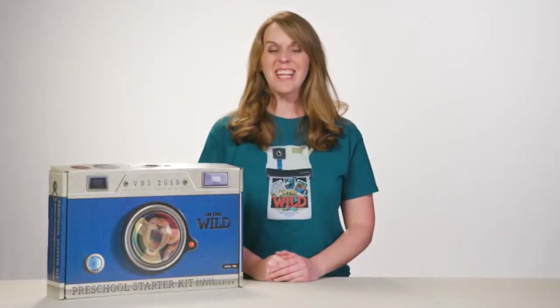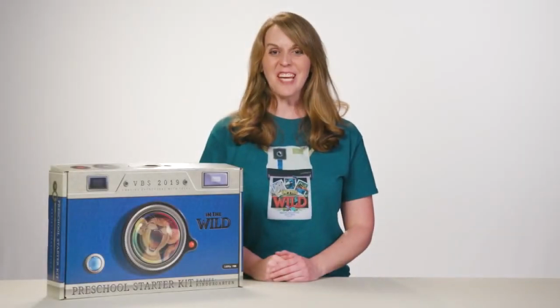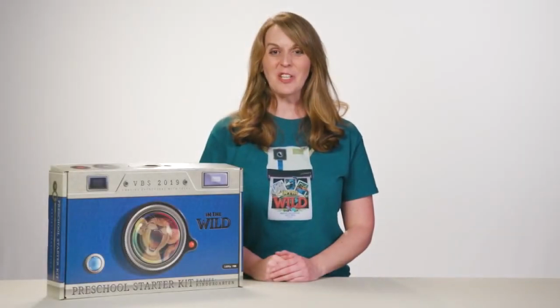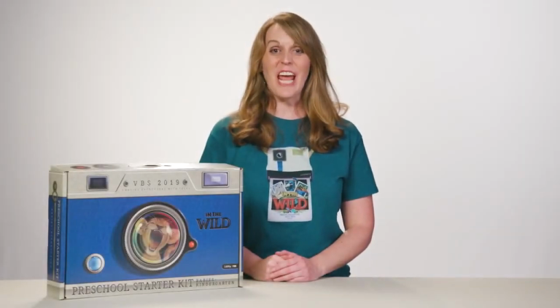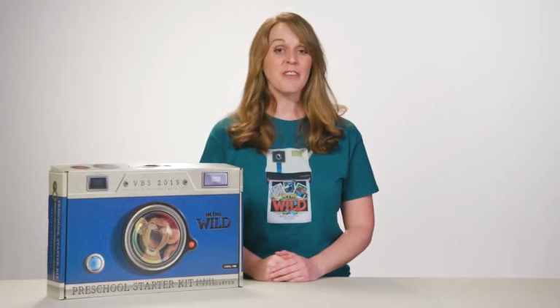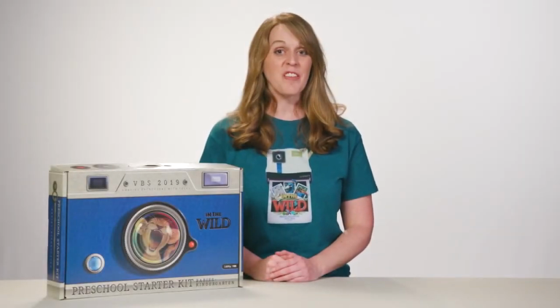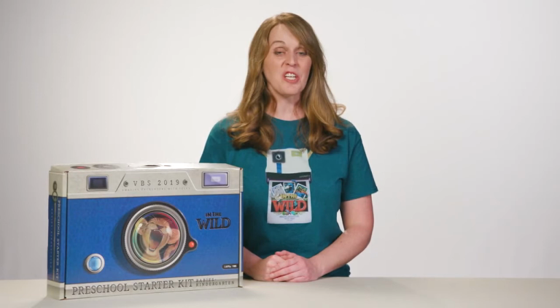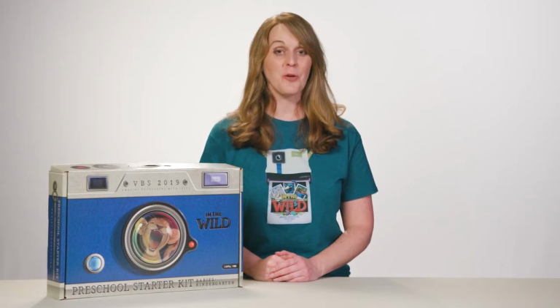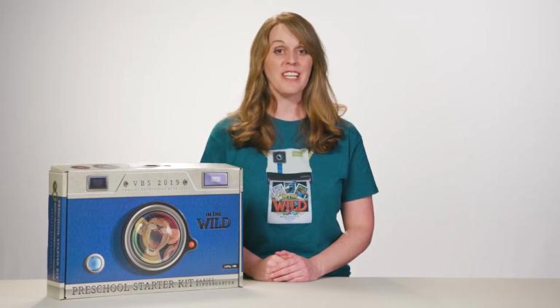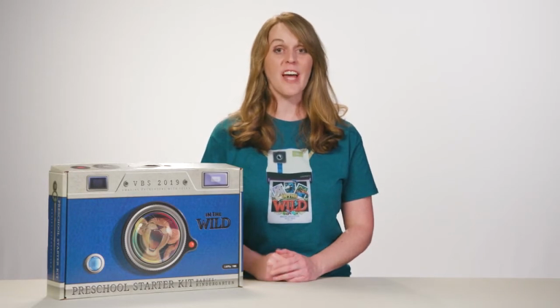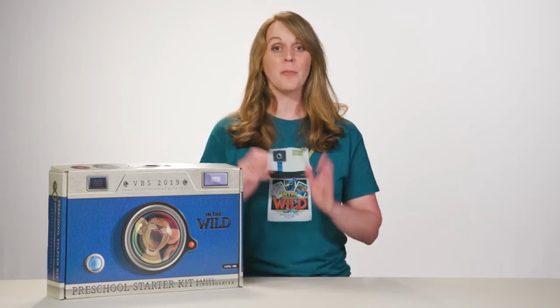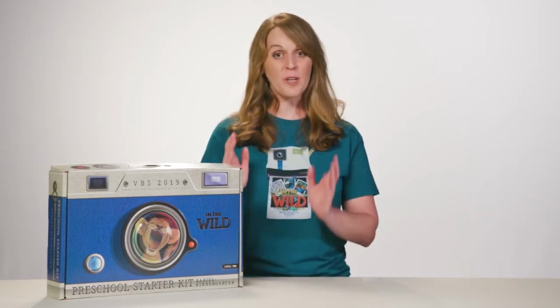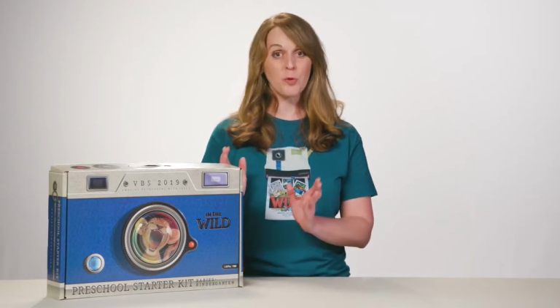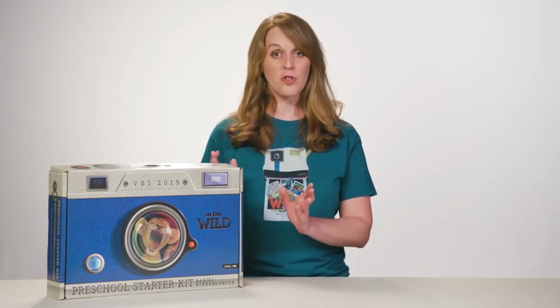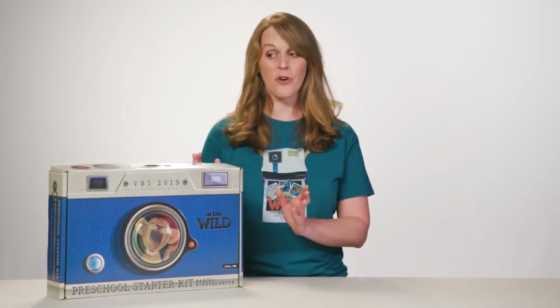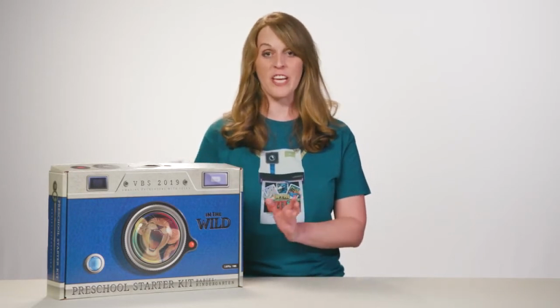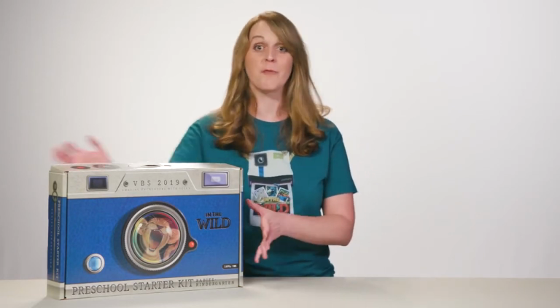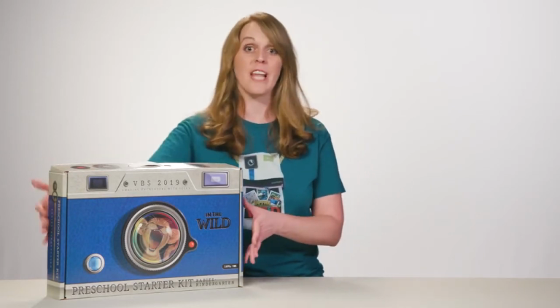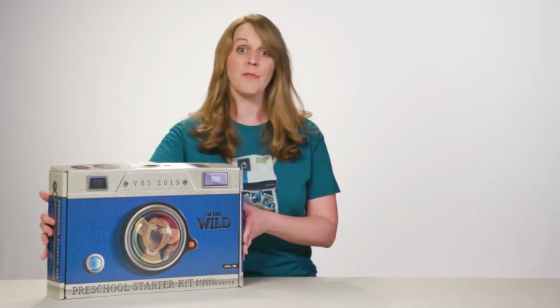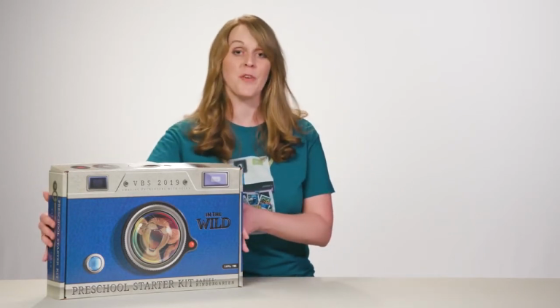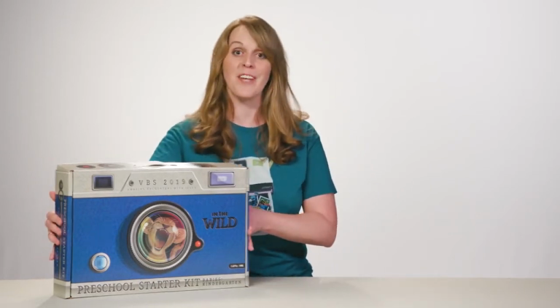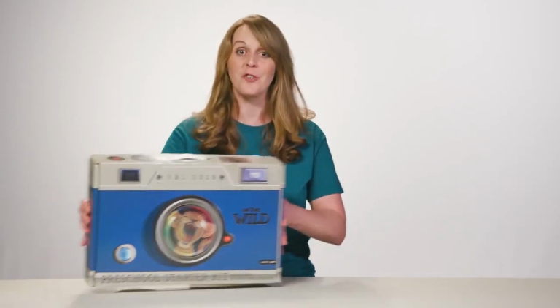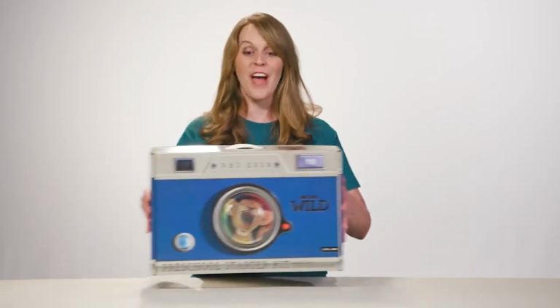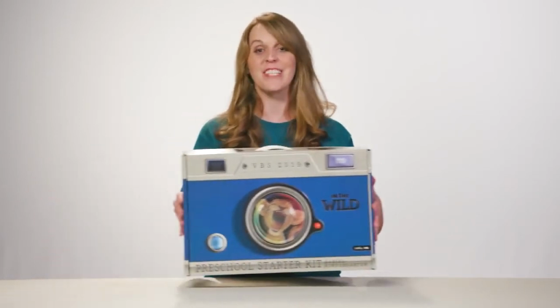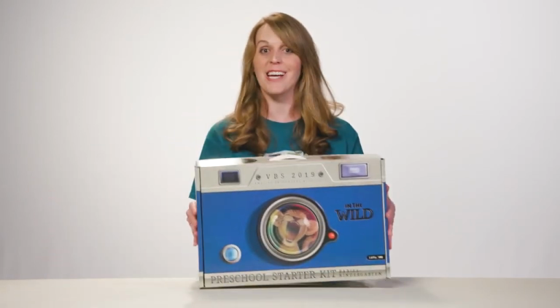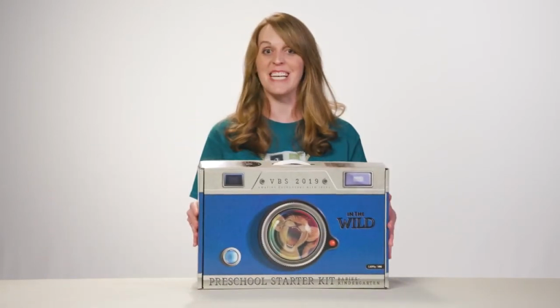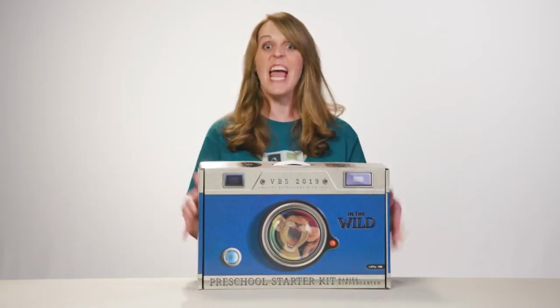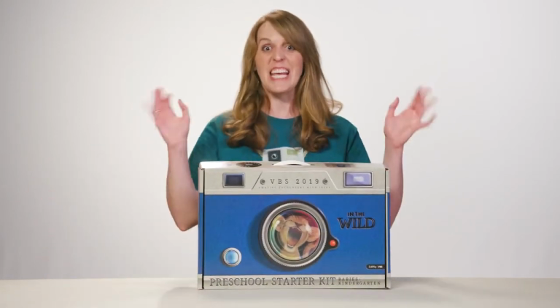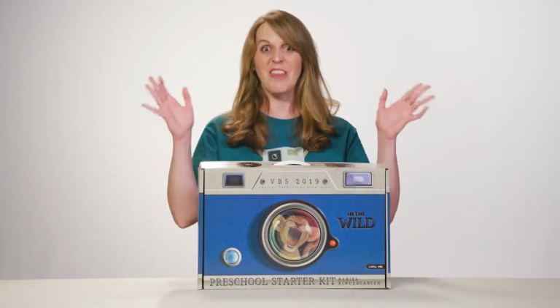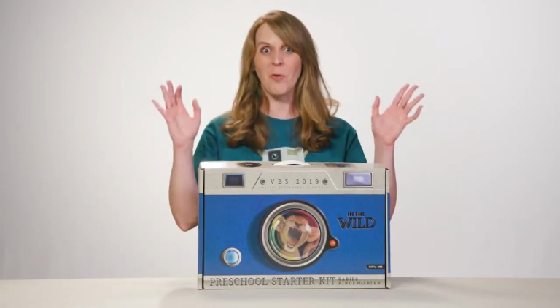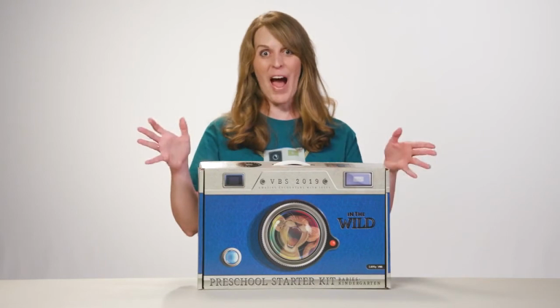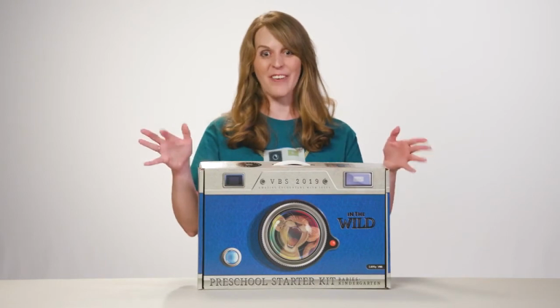Let's take a look at everything that's included inside the preschool starter kit for LifeWaves VBS 2019 In the Wild.